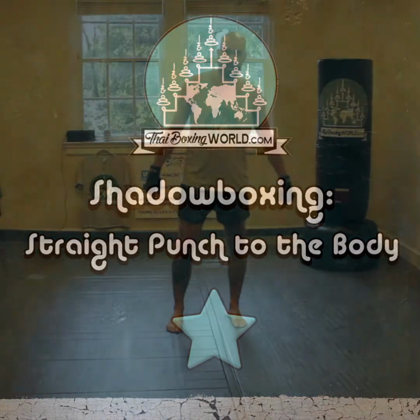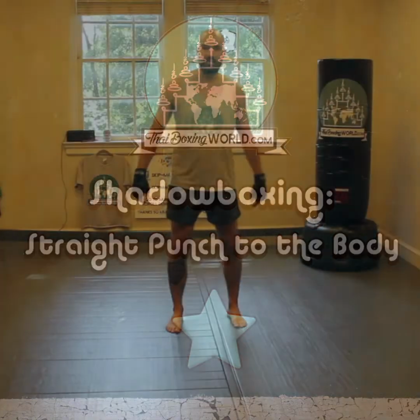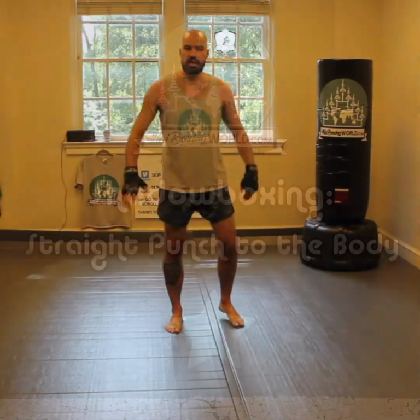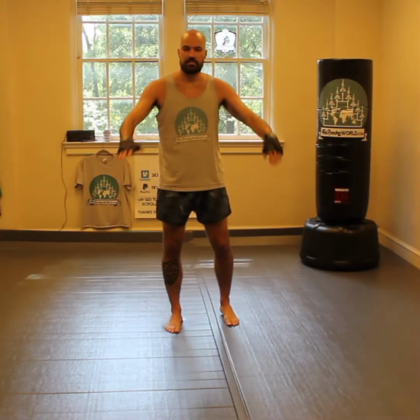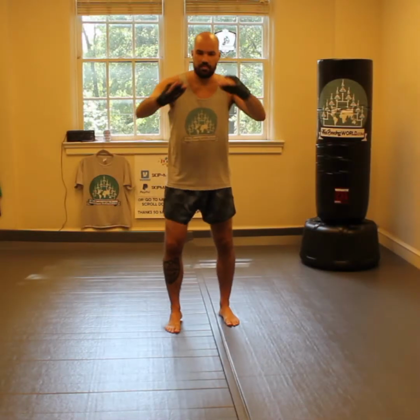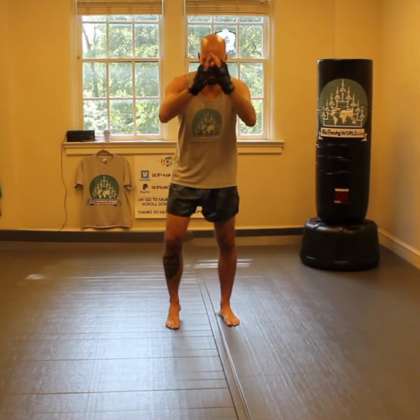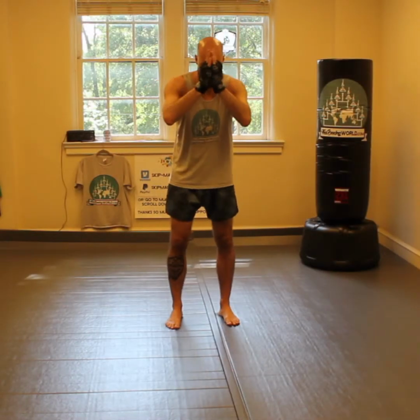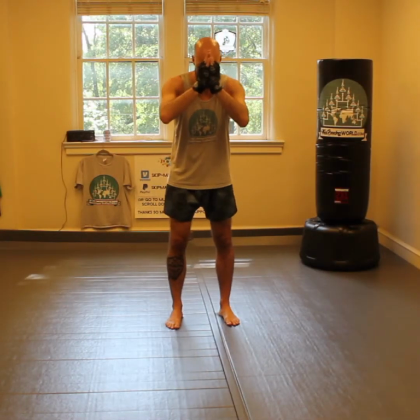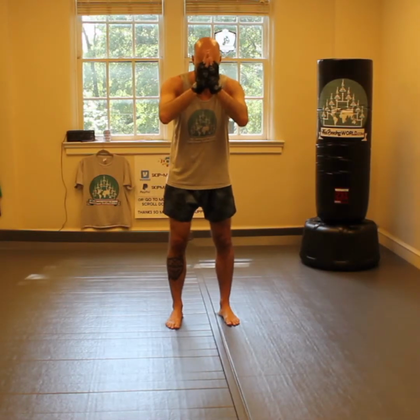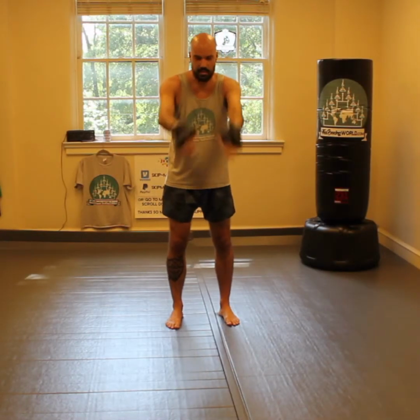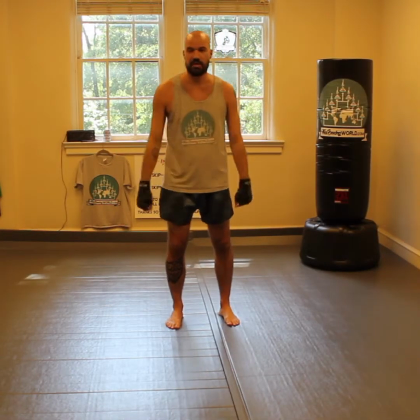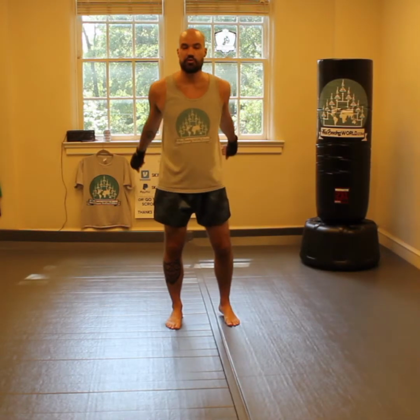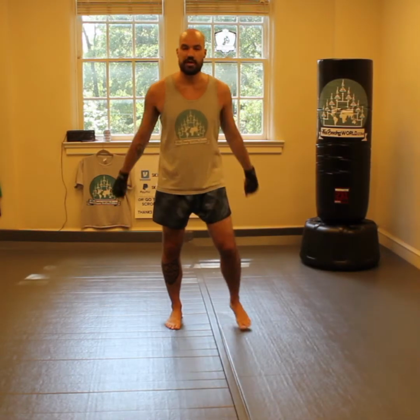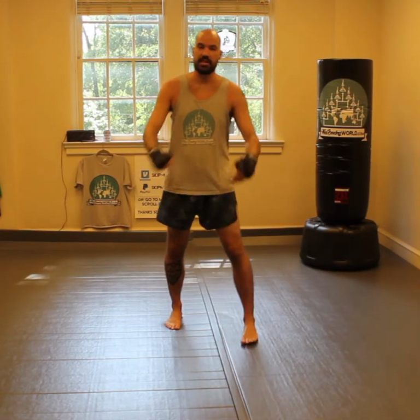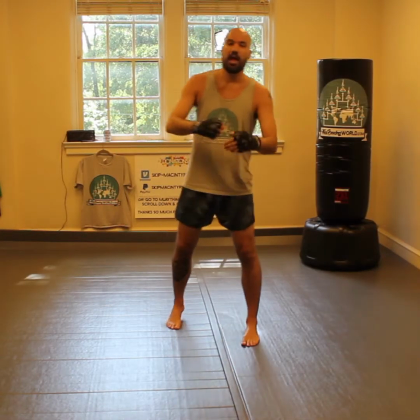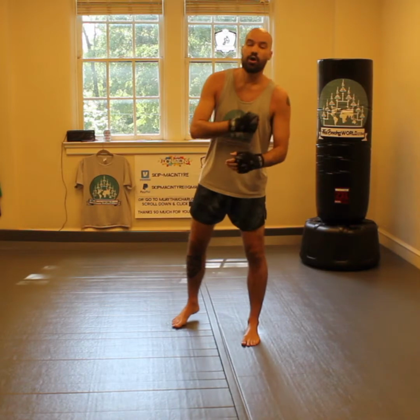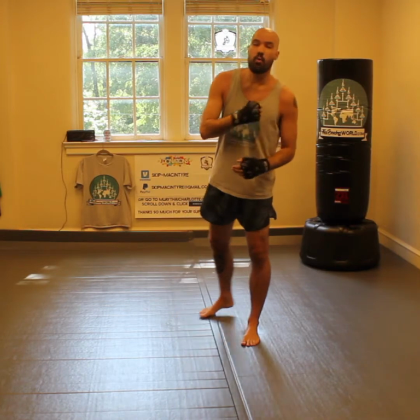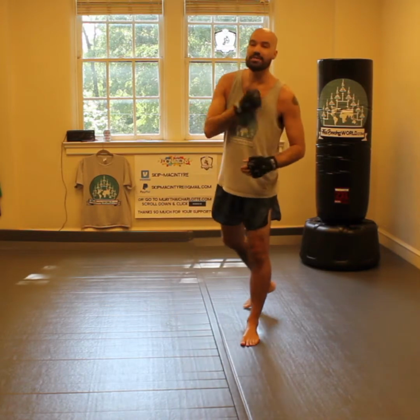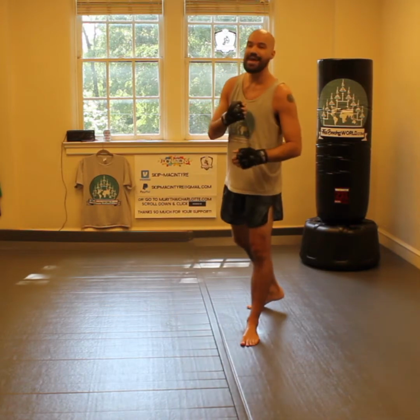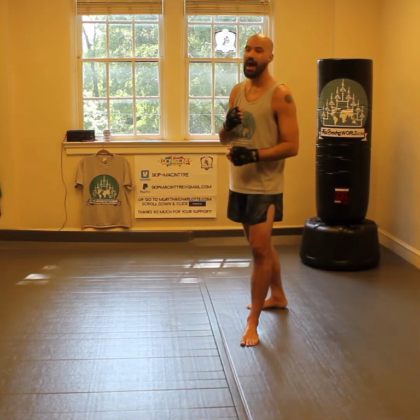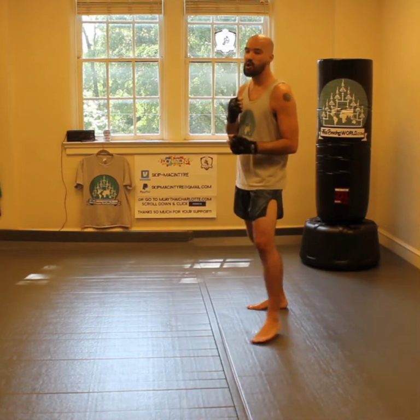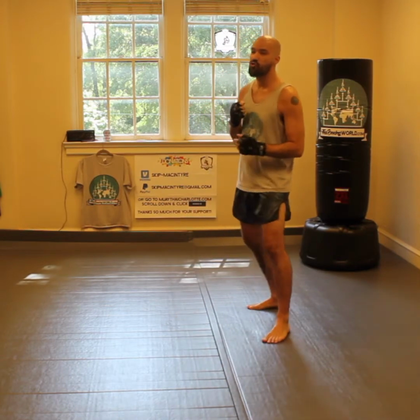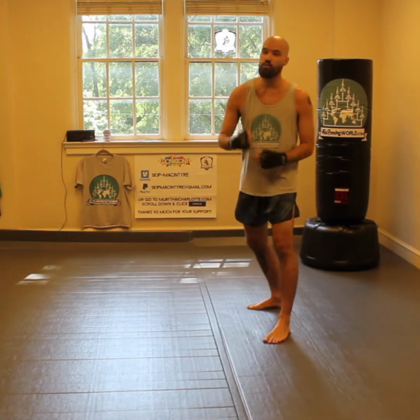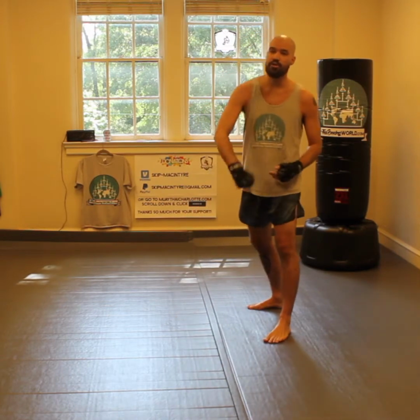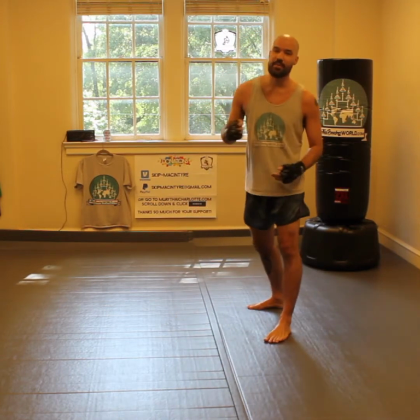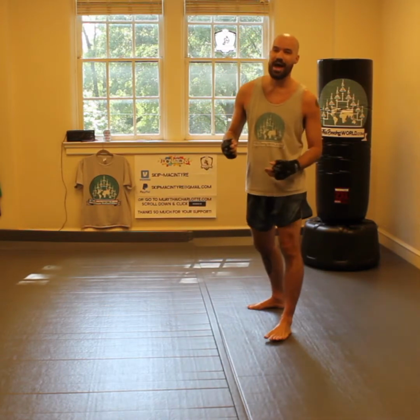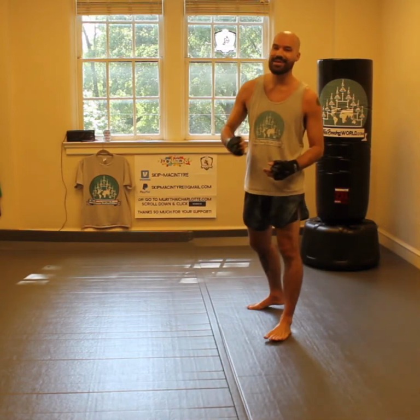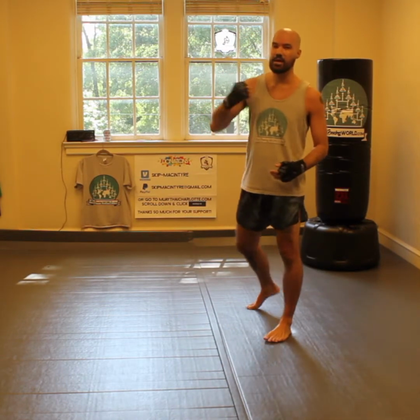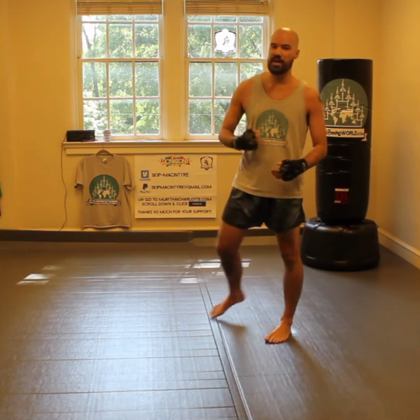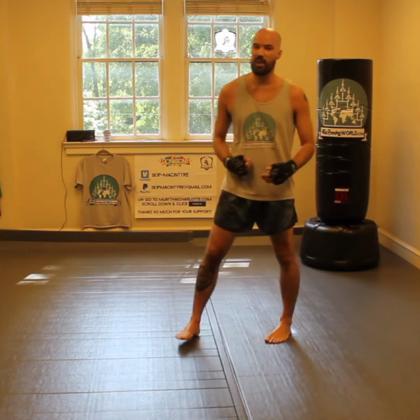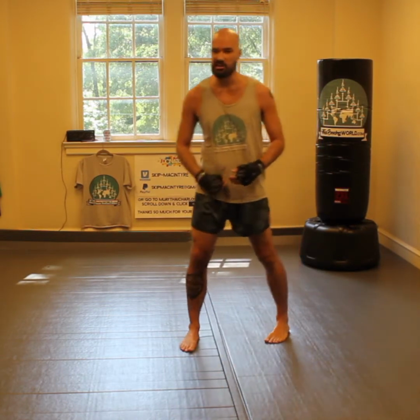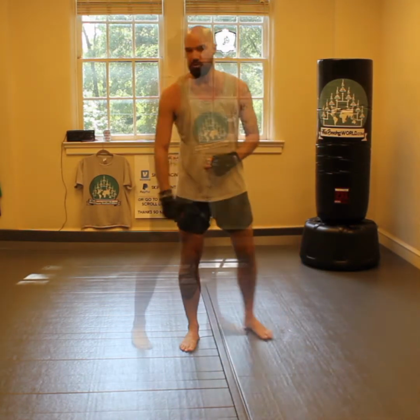What's up guys? So wake up. Thank you for joining us. We're going to work today our straight cross to the body and our shadow boxing routine.